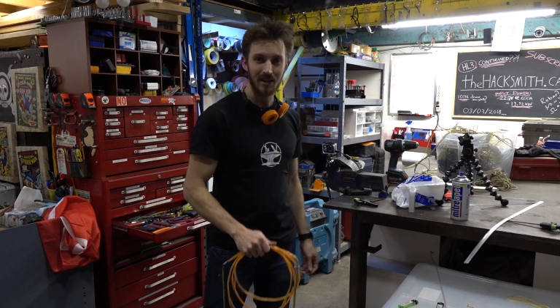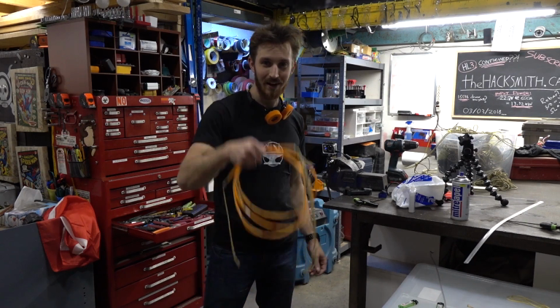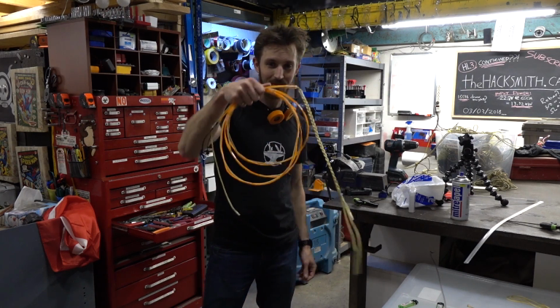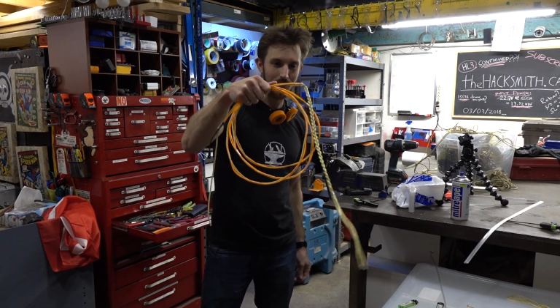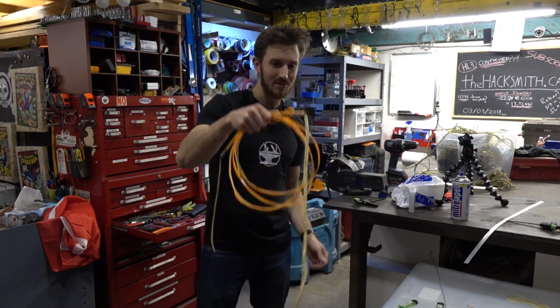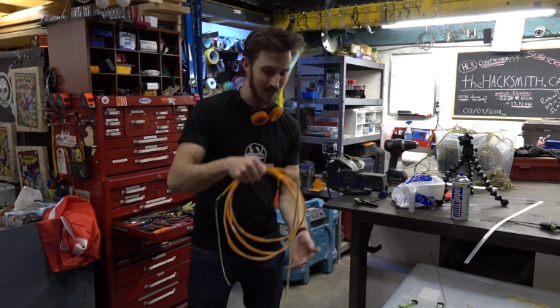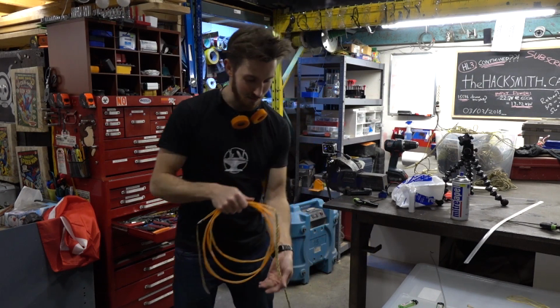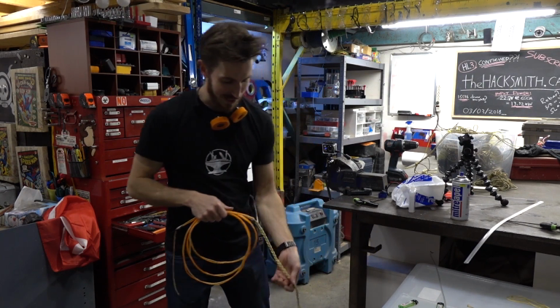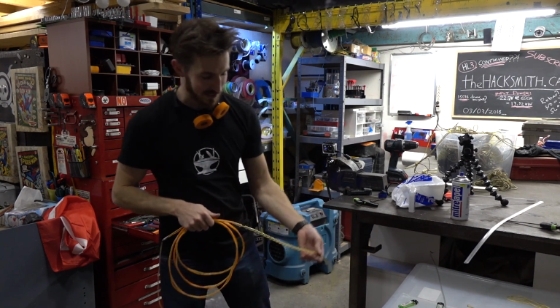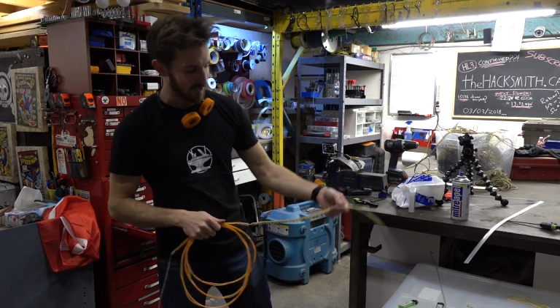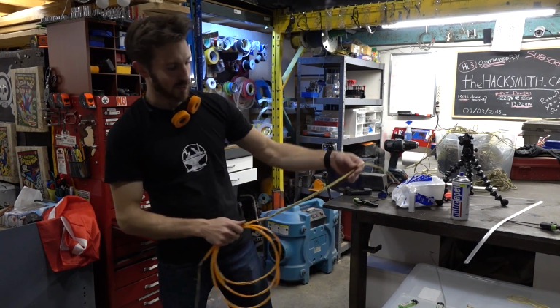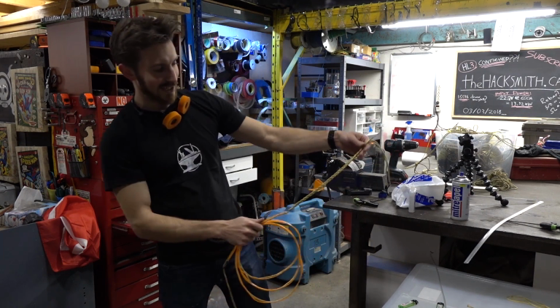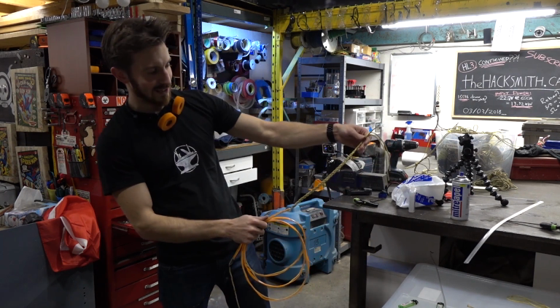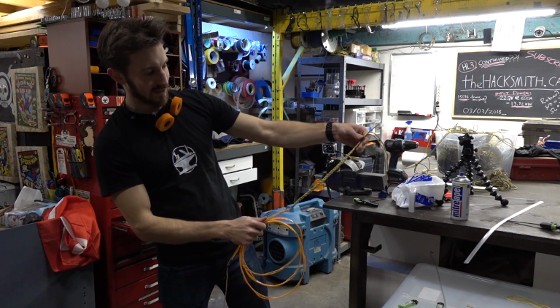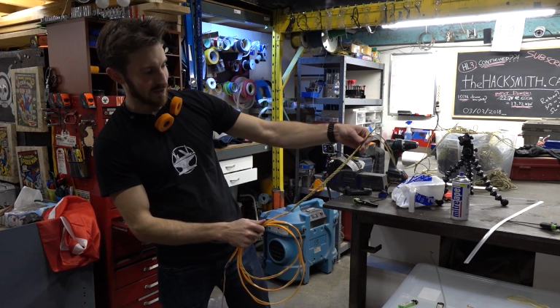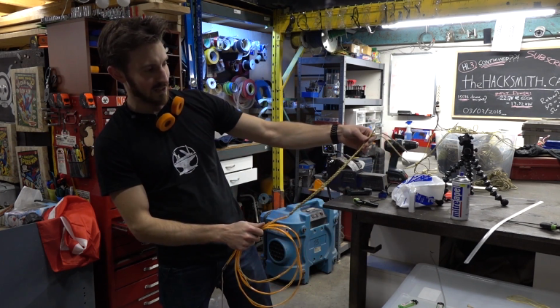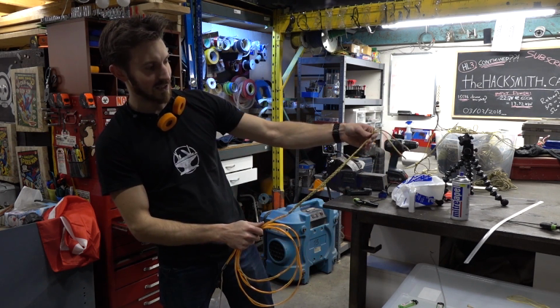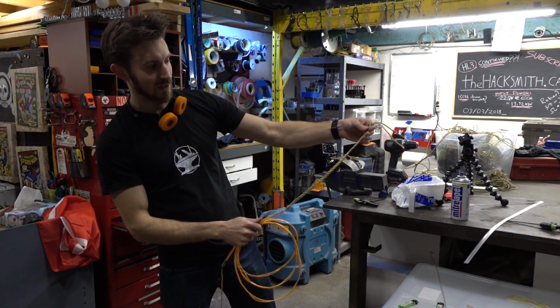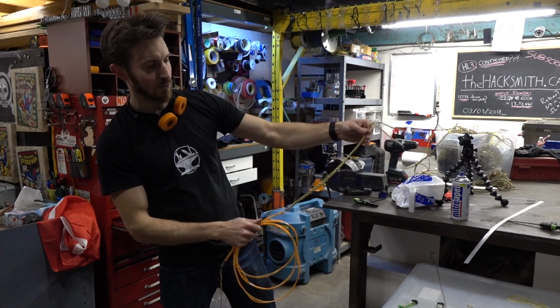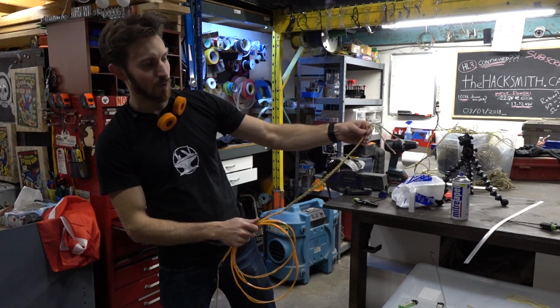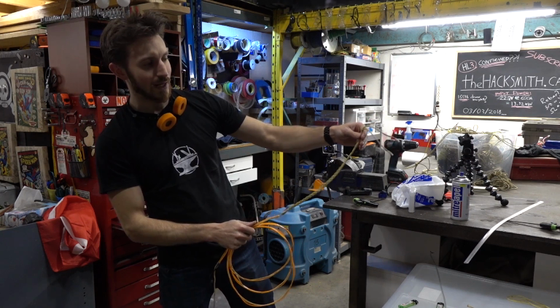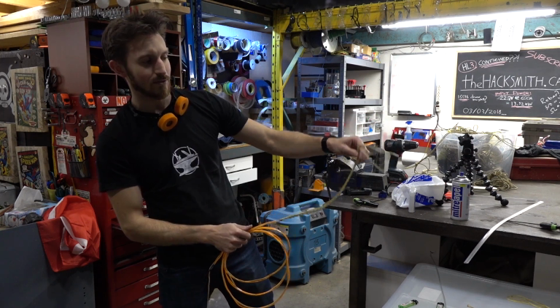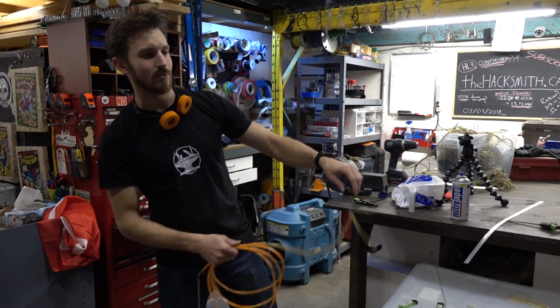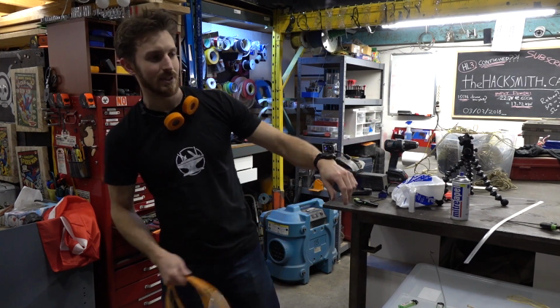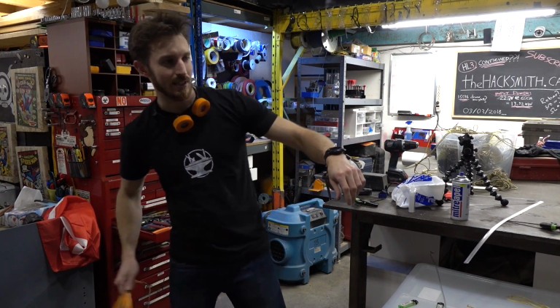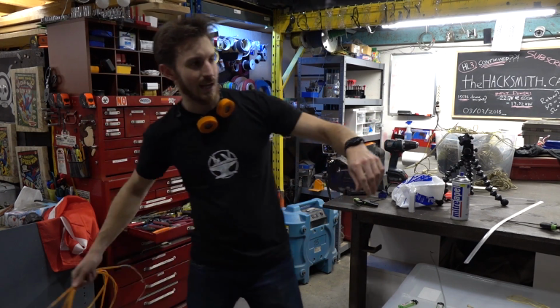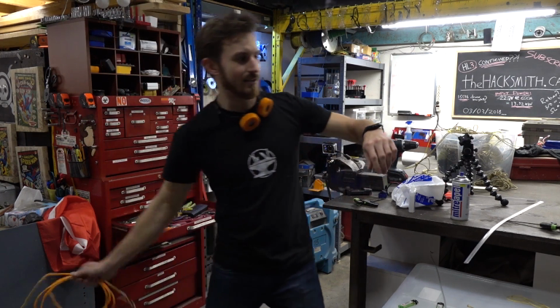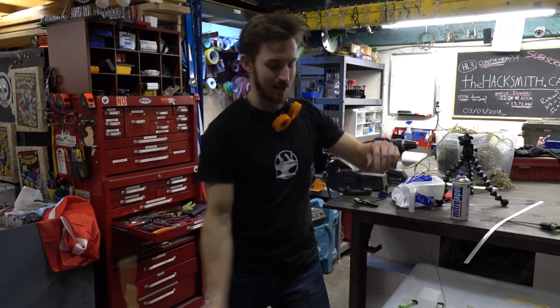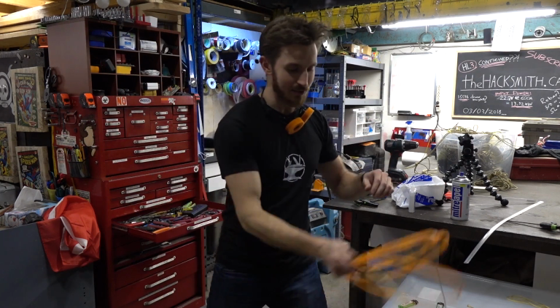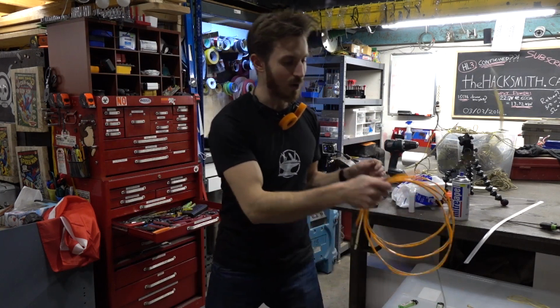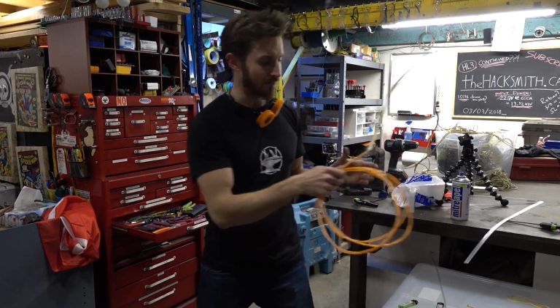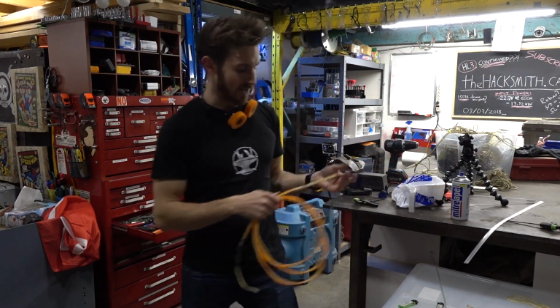Alright, the whip is done. We added a bit of a braided length at the end to give it a bit more weight so it really has that nice whip effect.